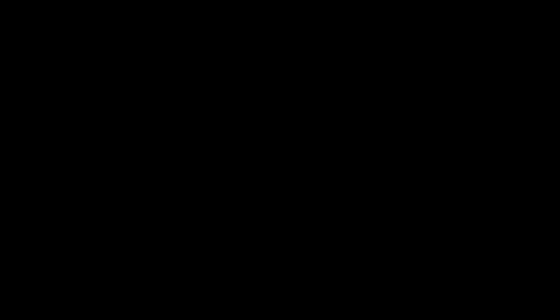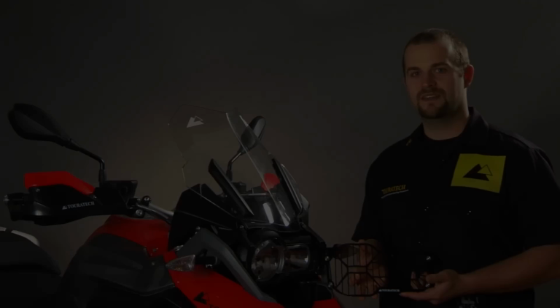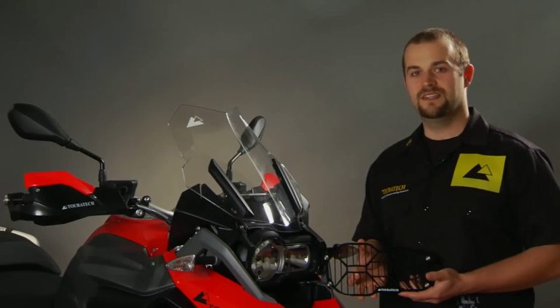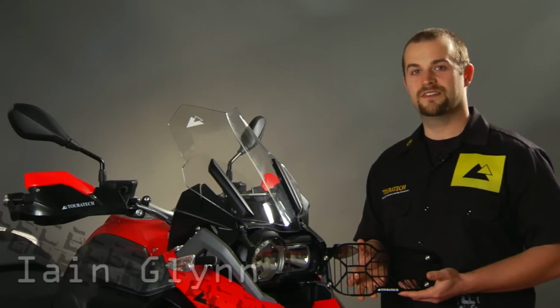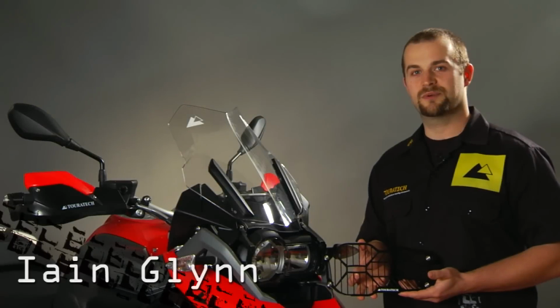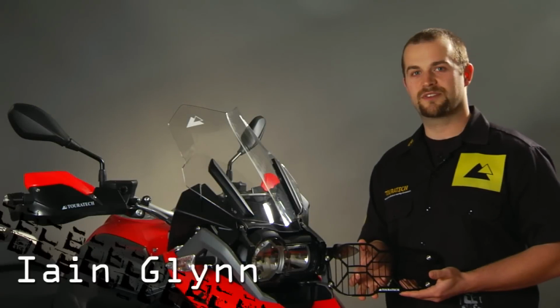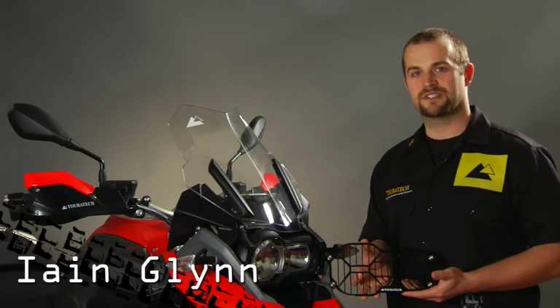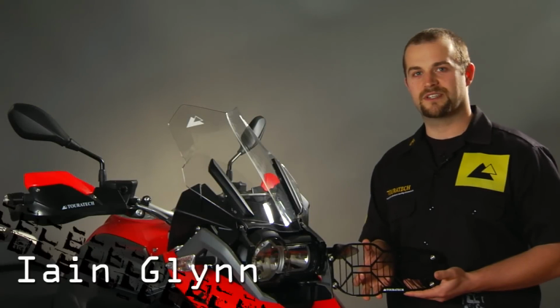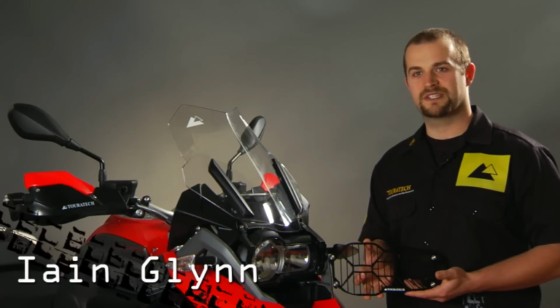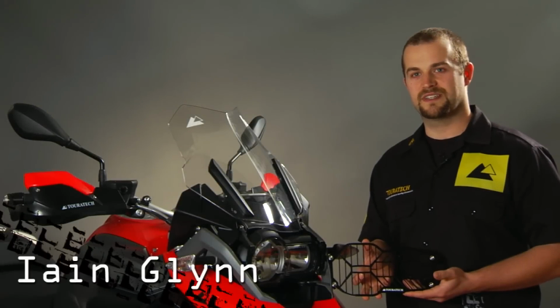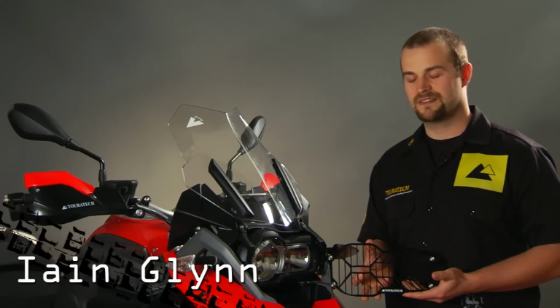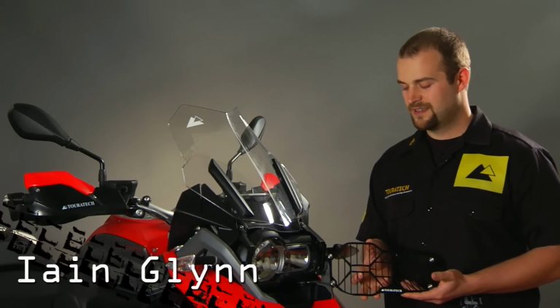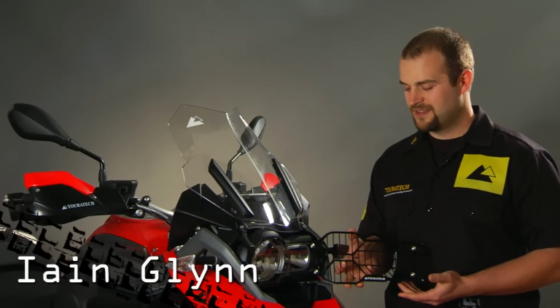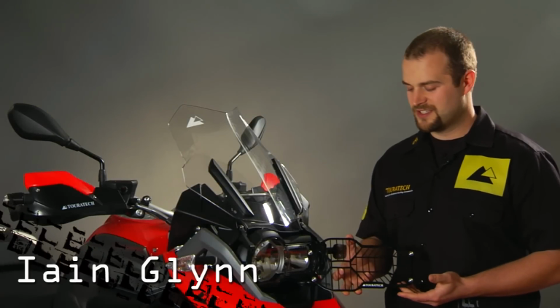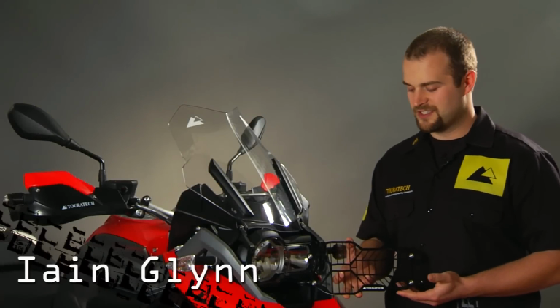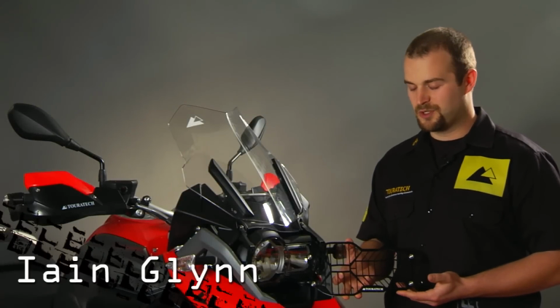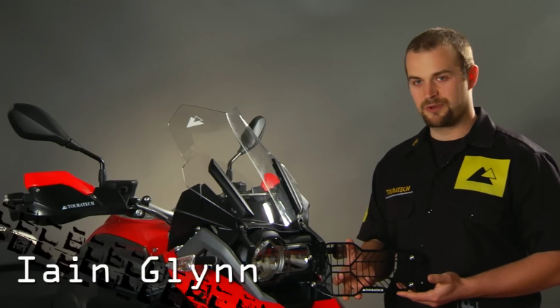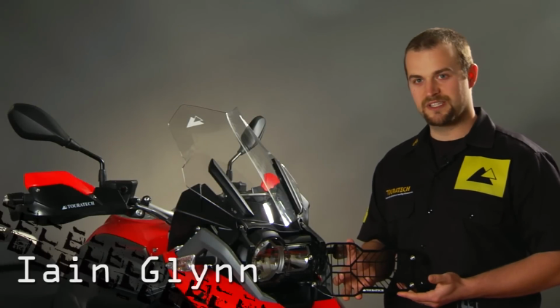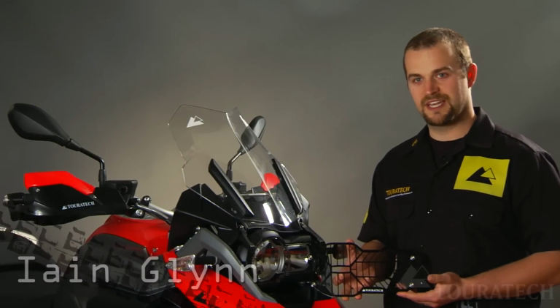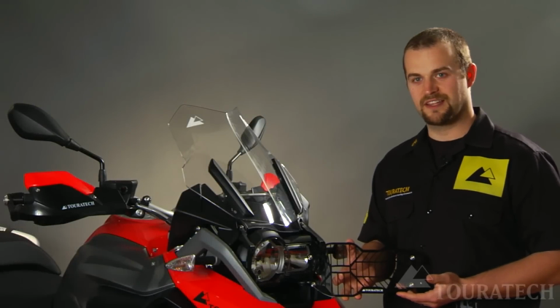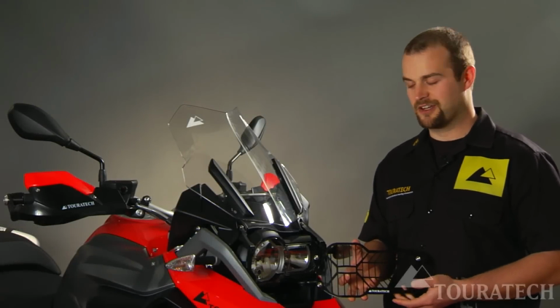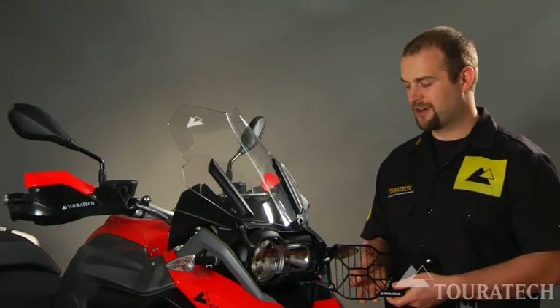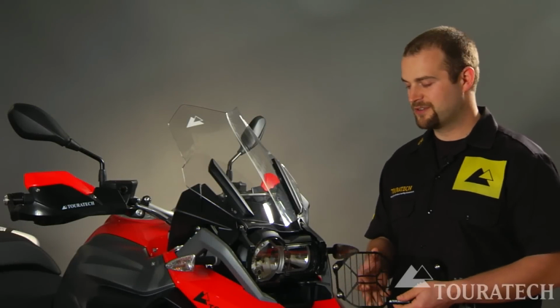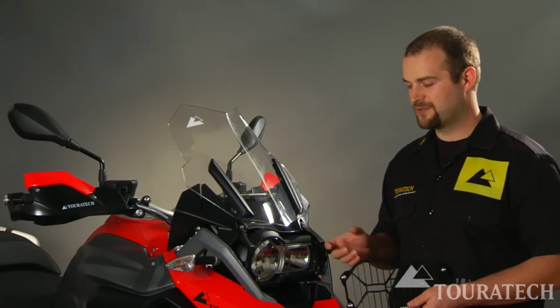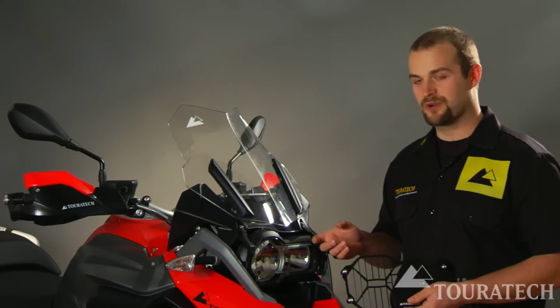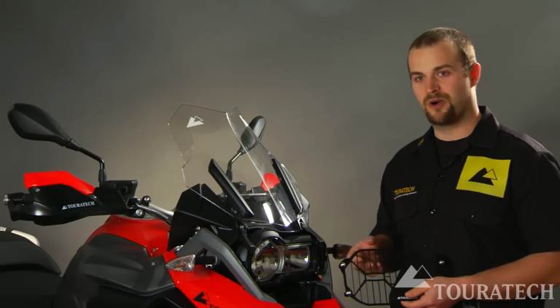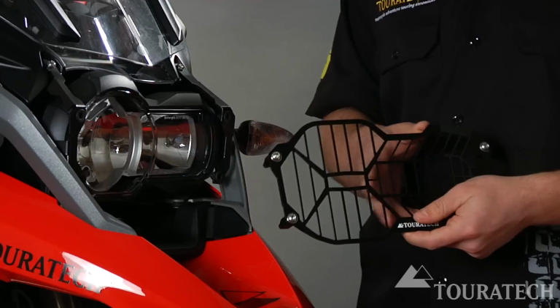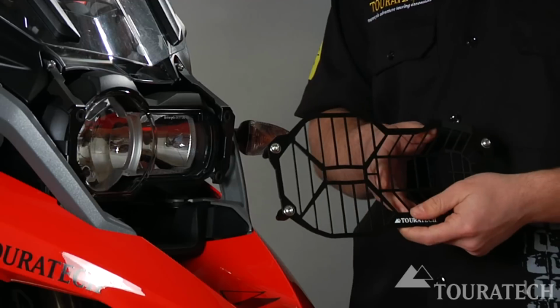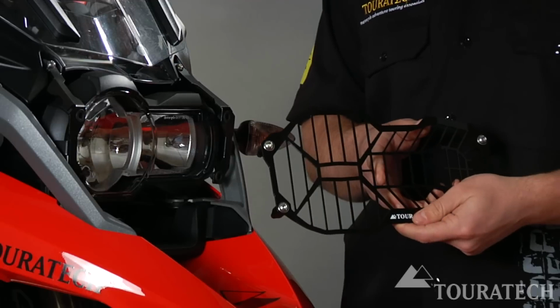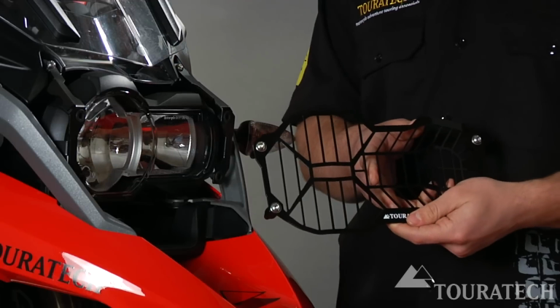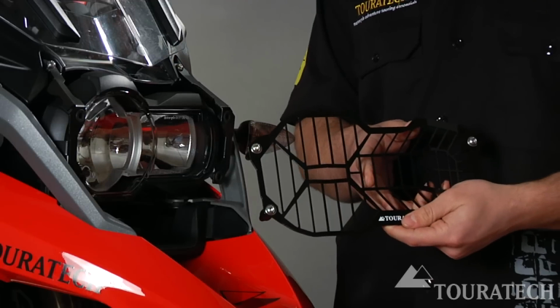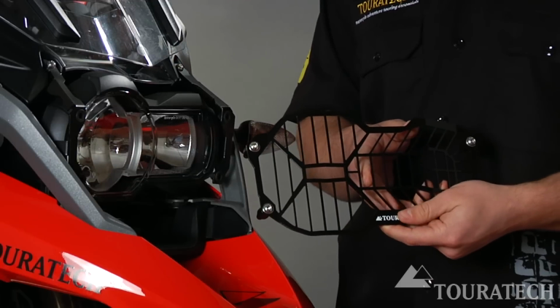Ian here with Turrotec USA. This is the quick-release headlight guard for the water-cooled 1200GS.